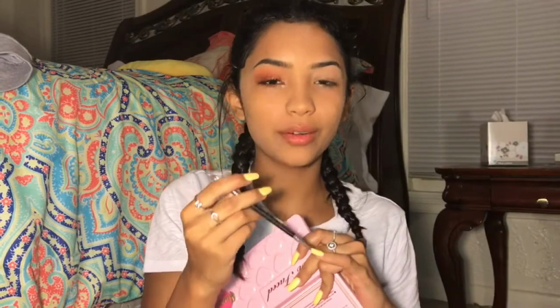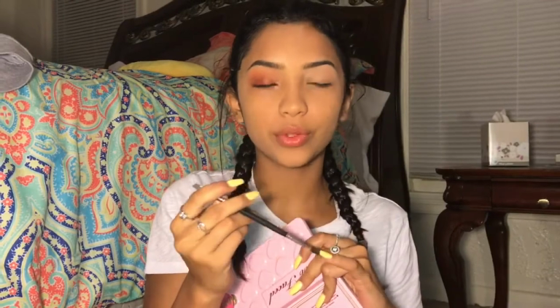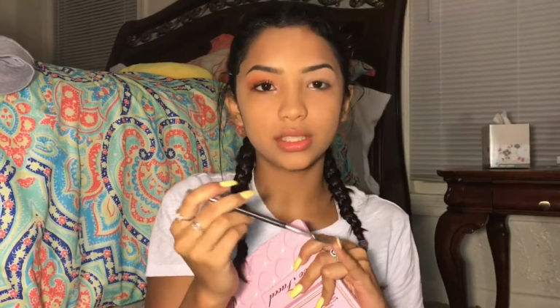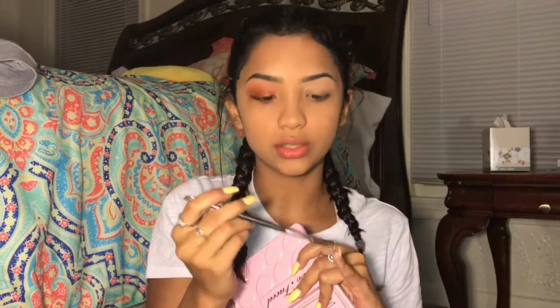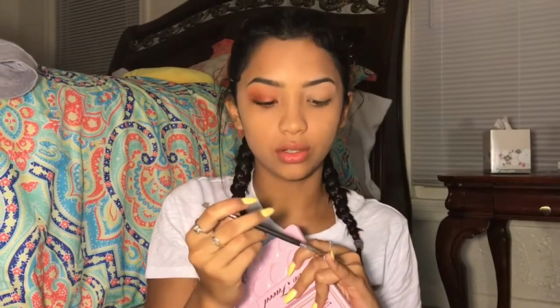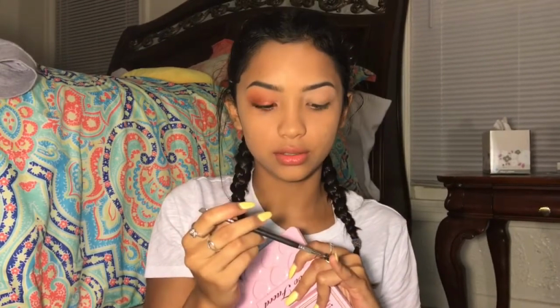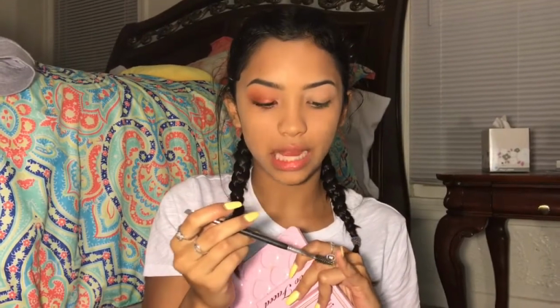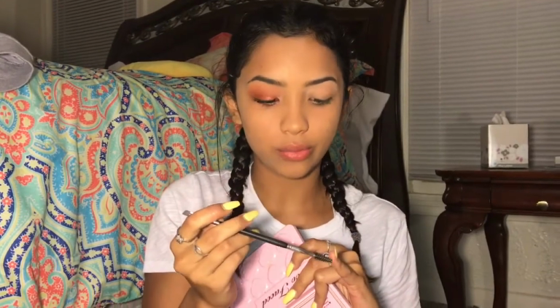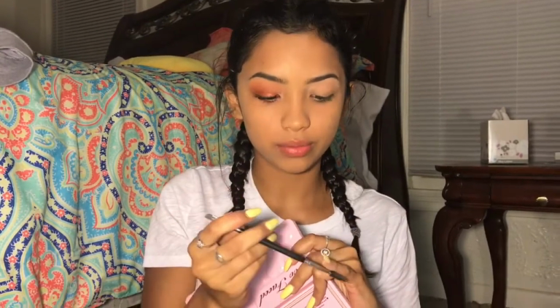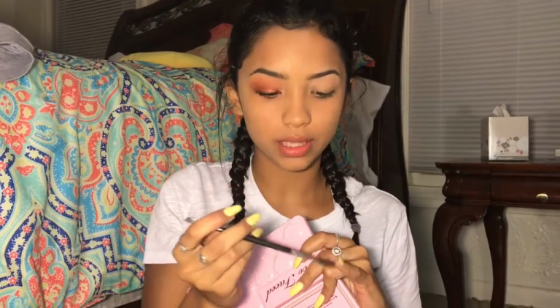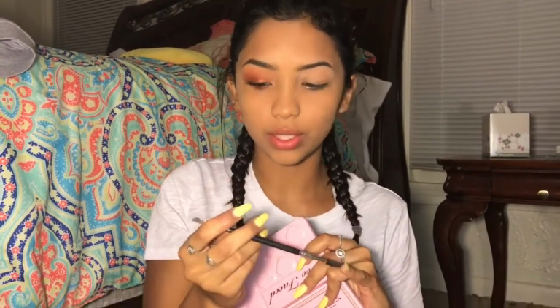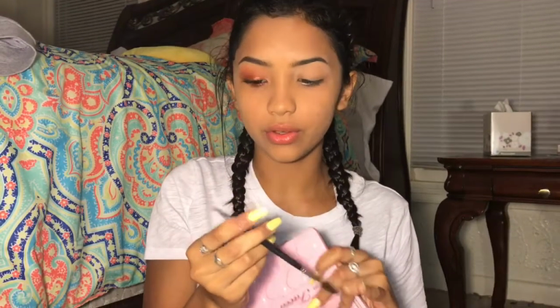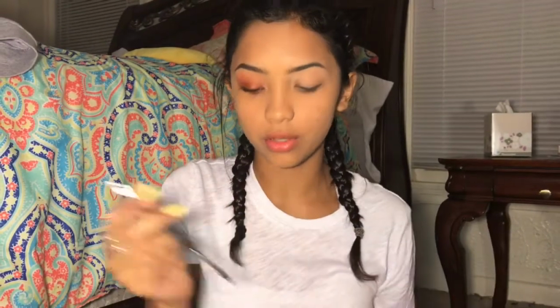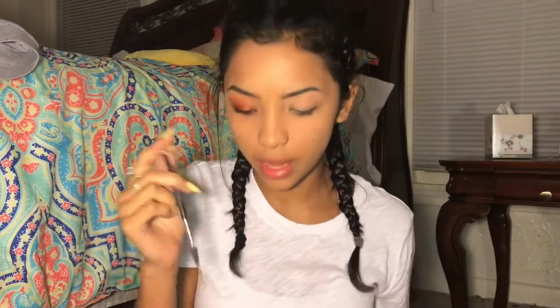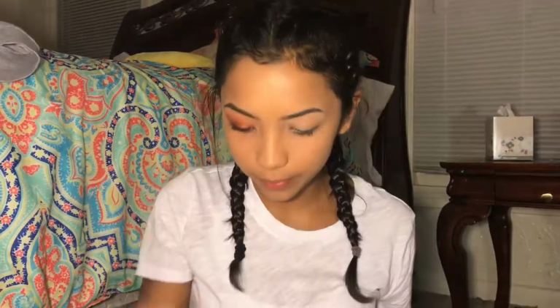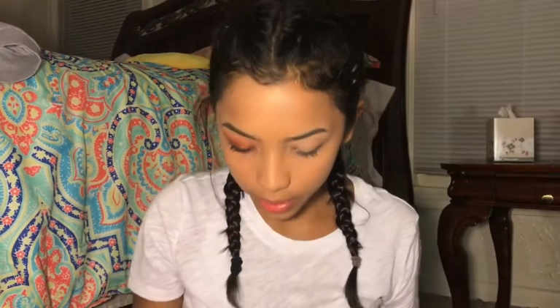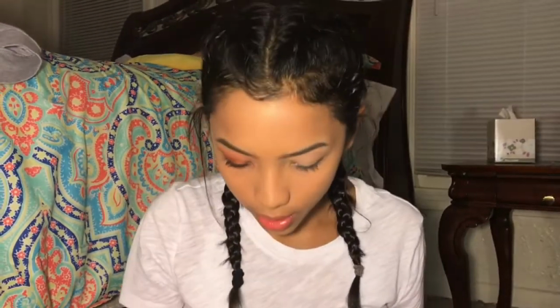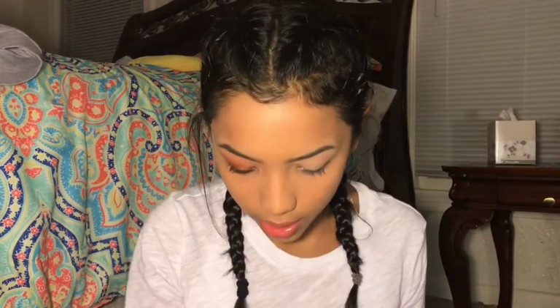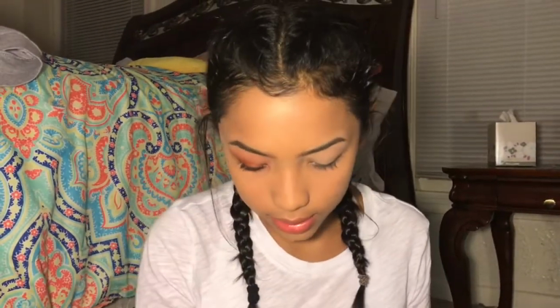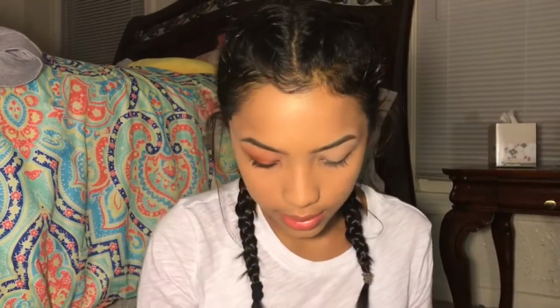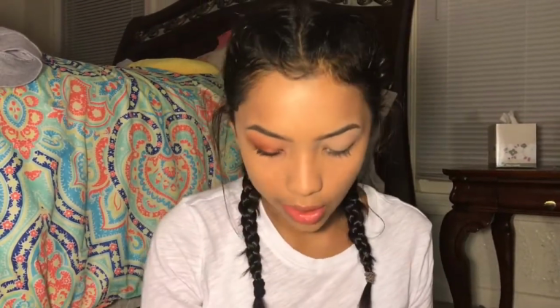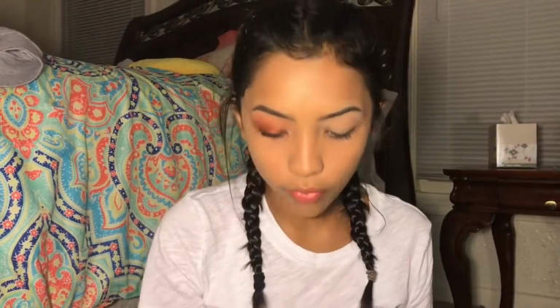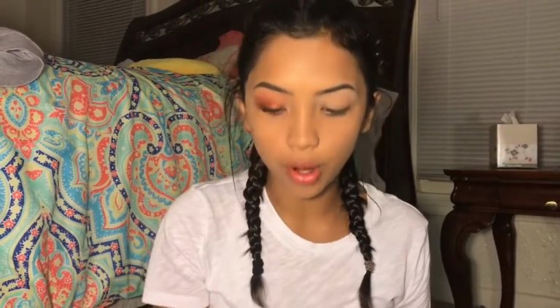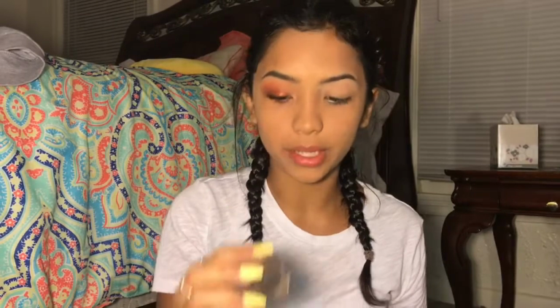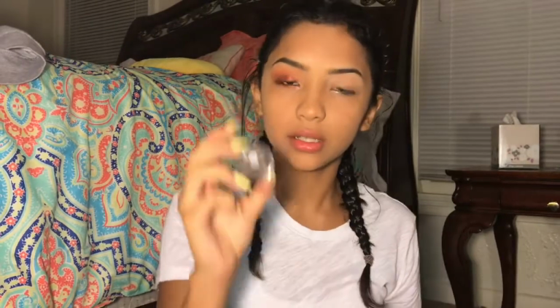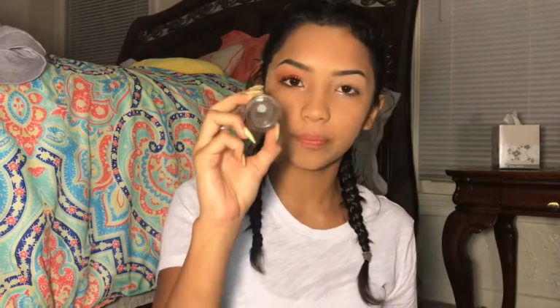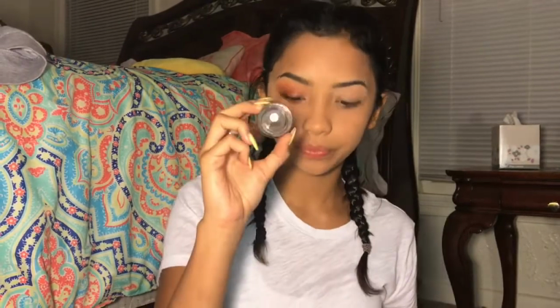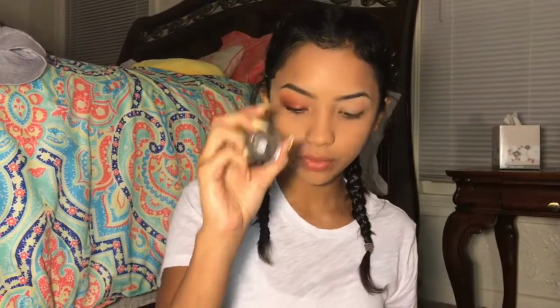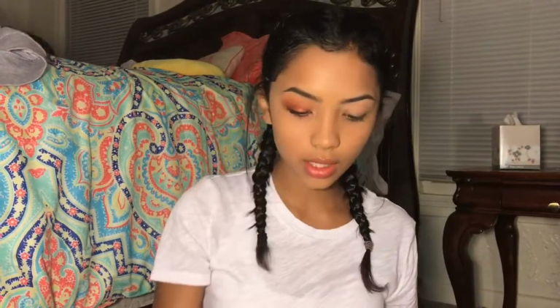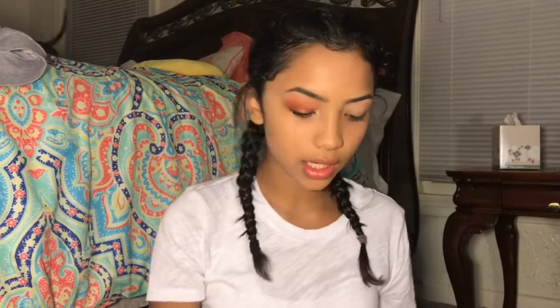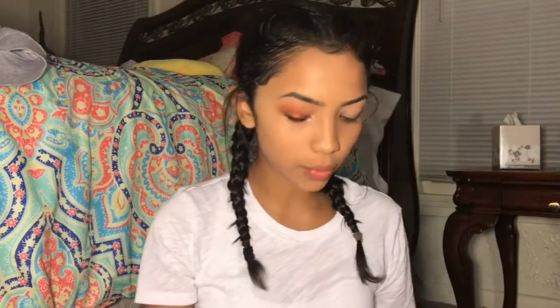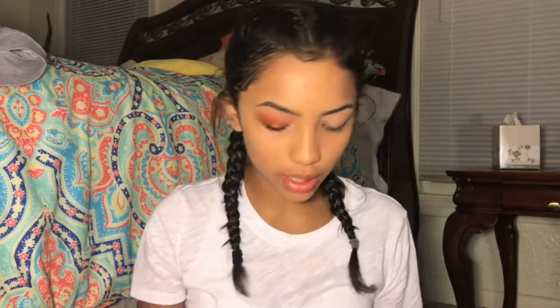I don't know what these things are called — scalpel, whatever they're called. And an e.l.f. pomade.